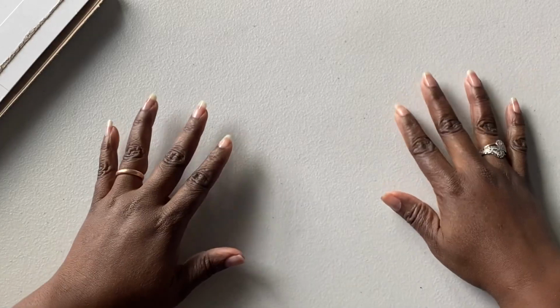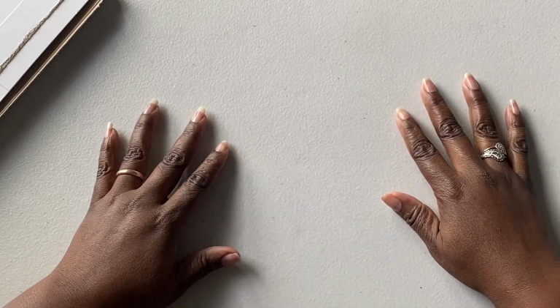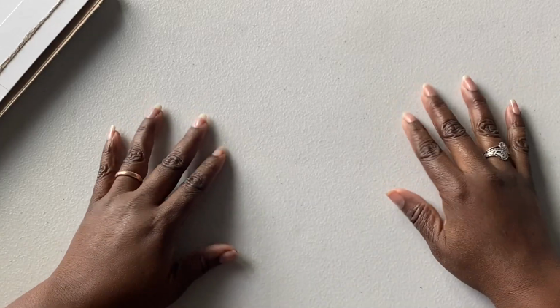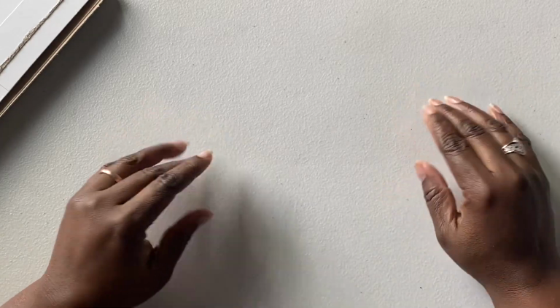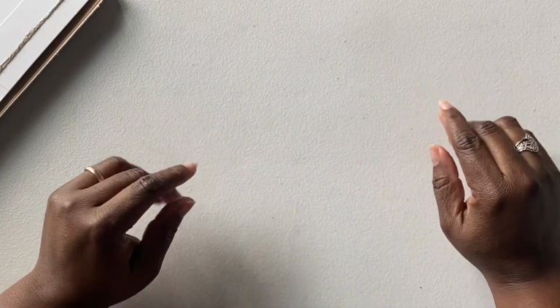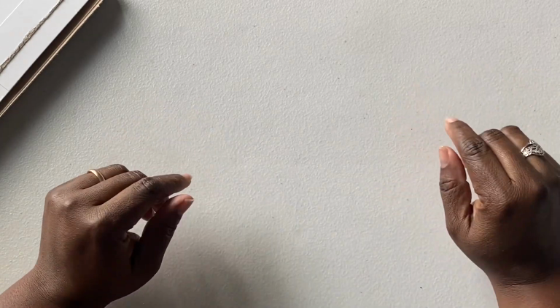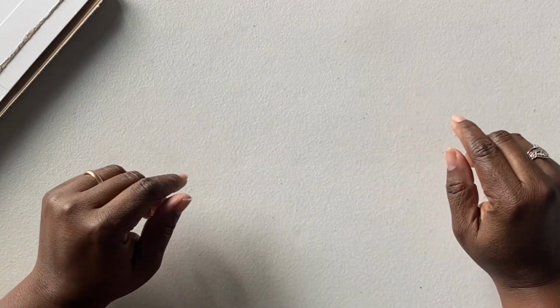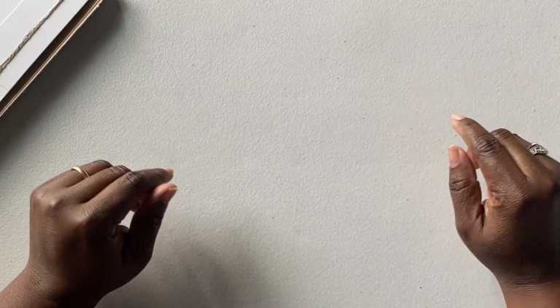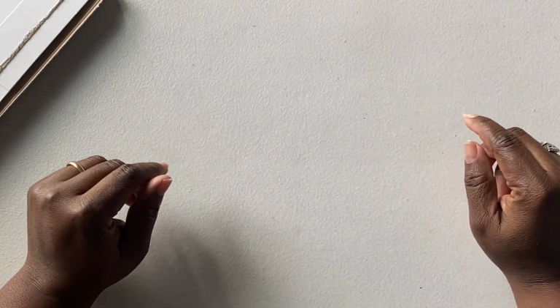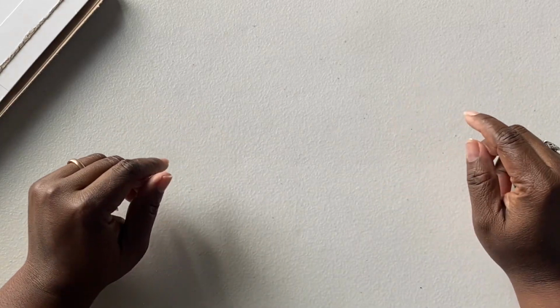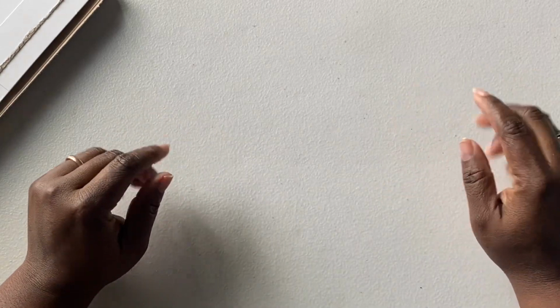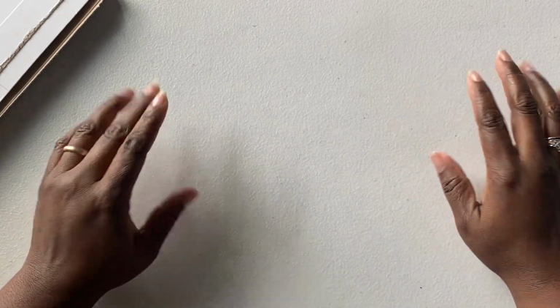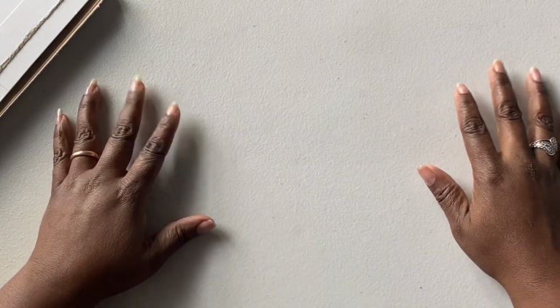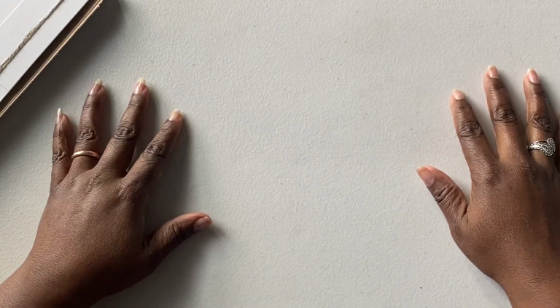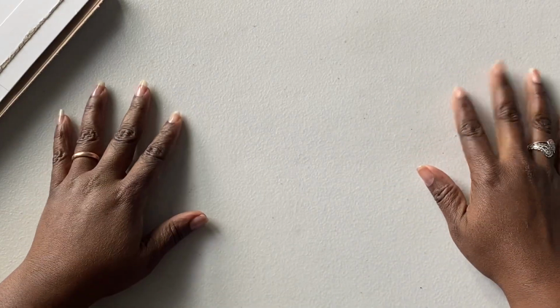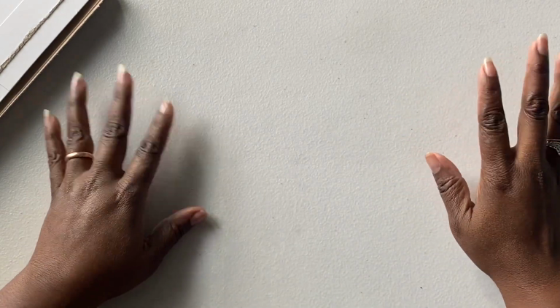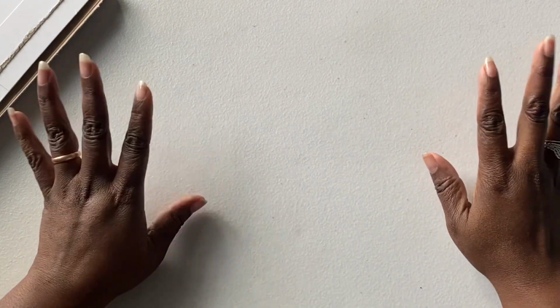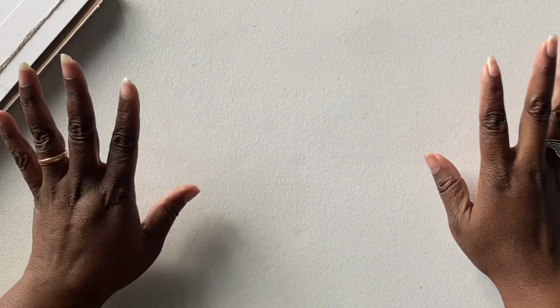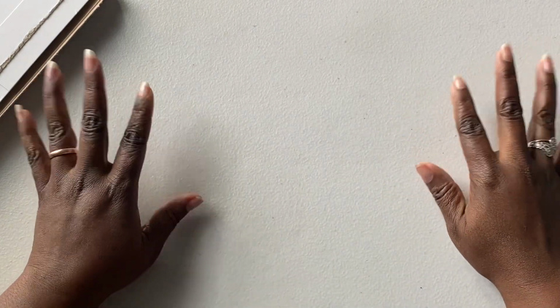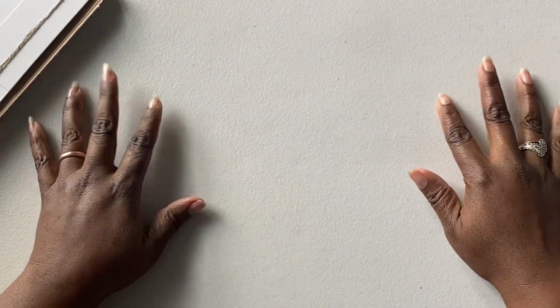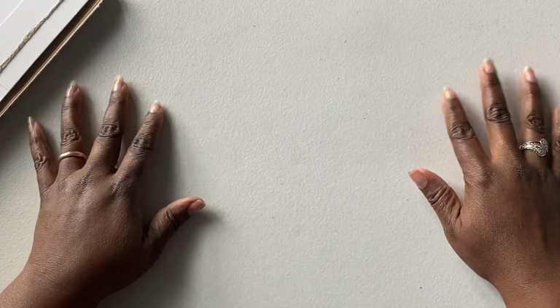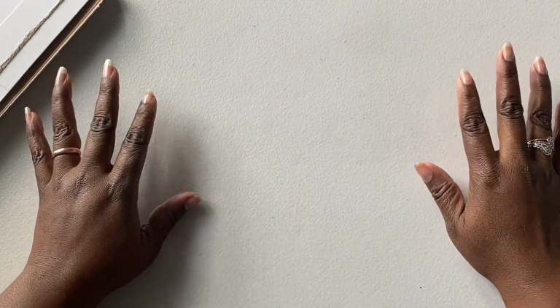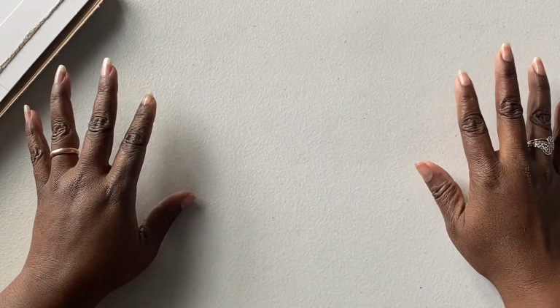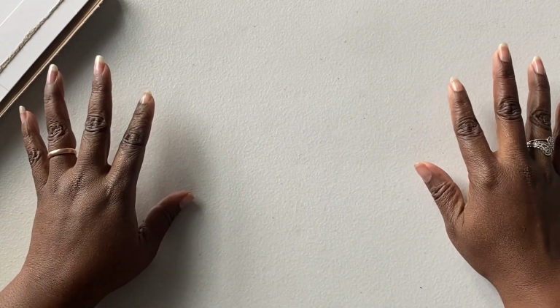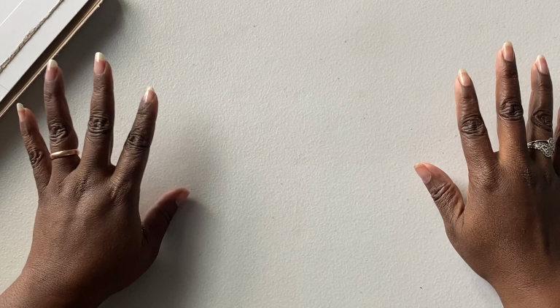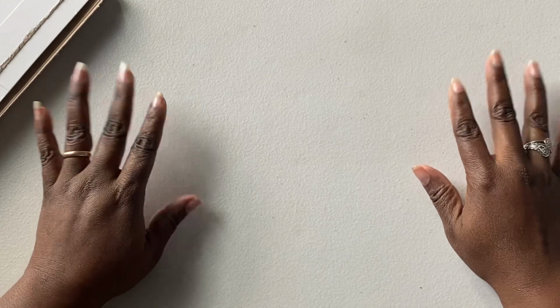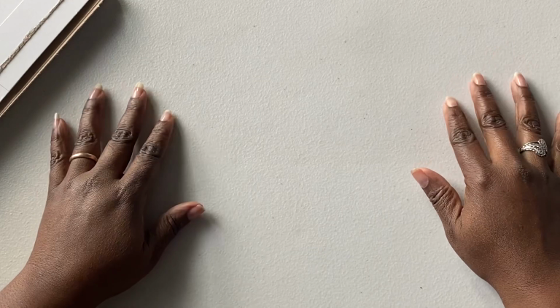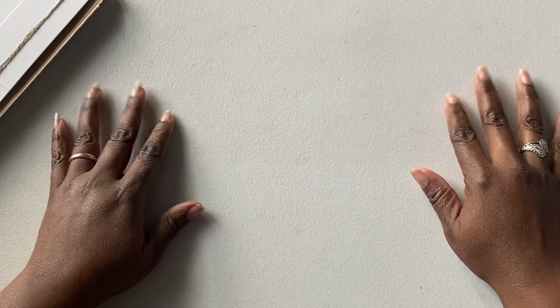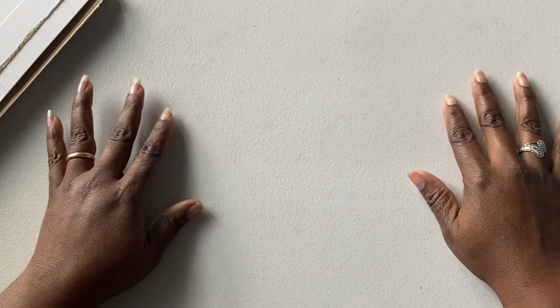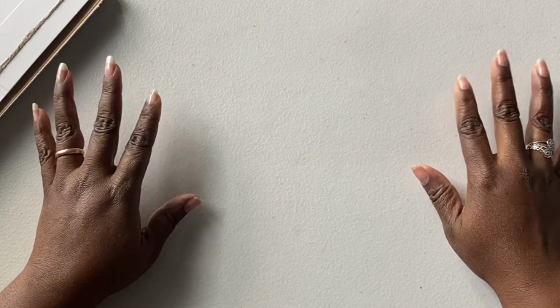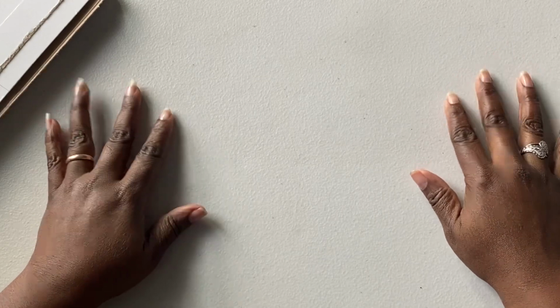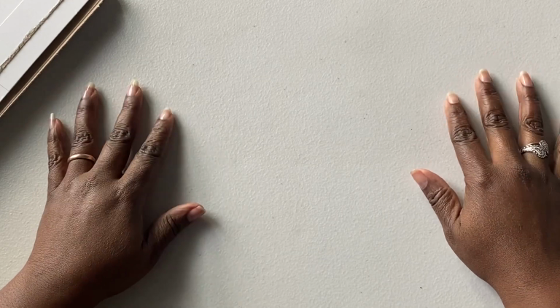Hello everyone, this is Jenny. Welcome to my channel. I'm here for a Graceful Muse unboxing.